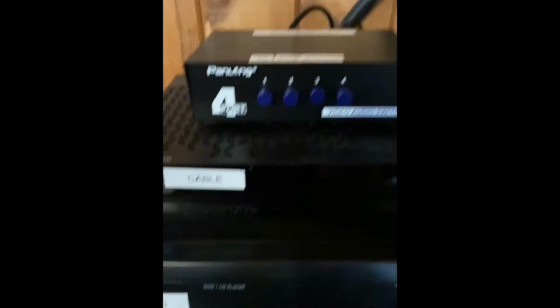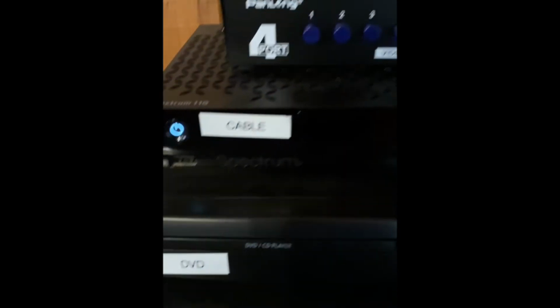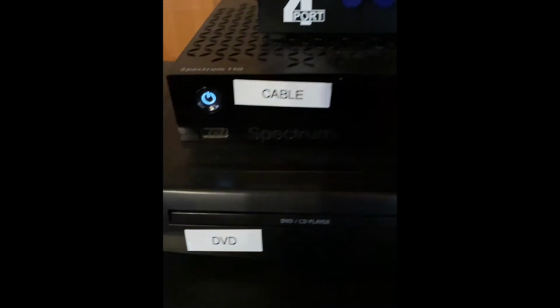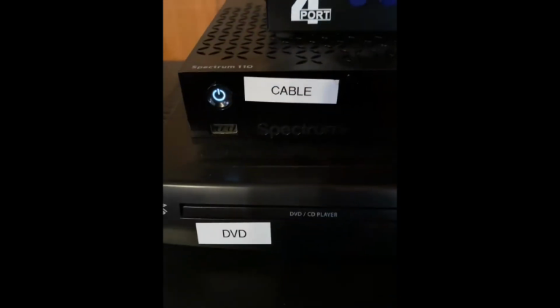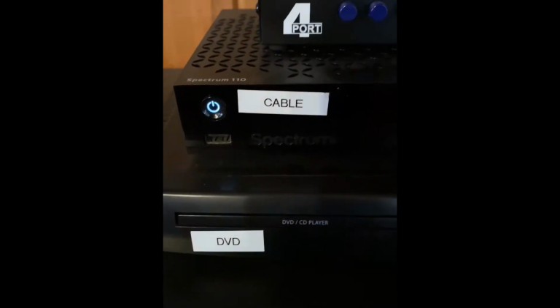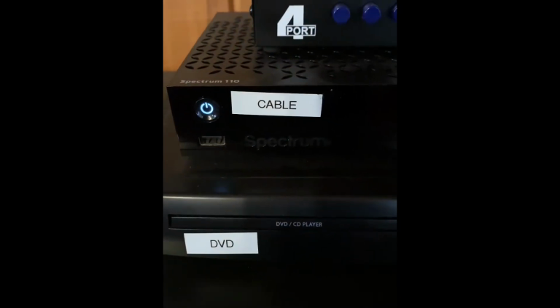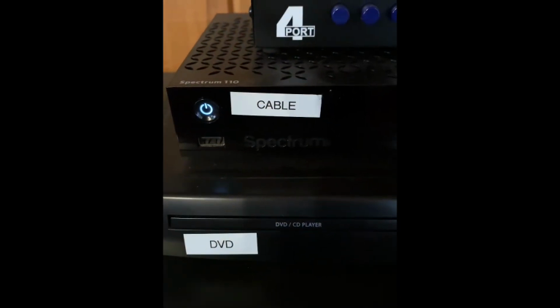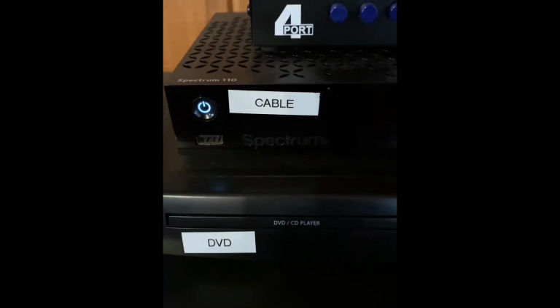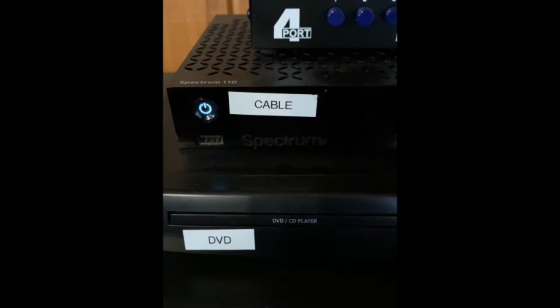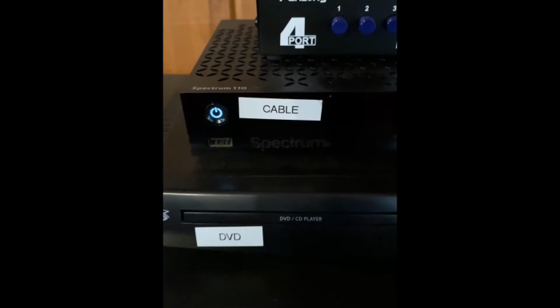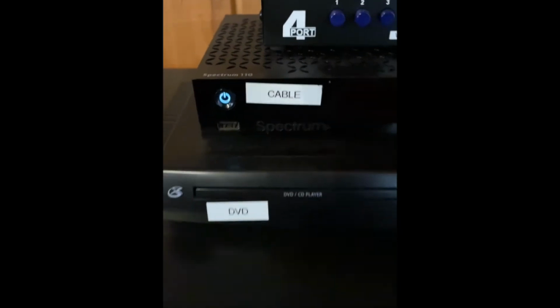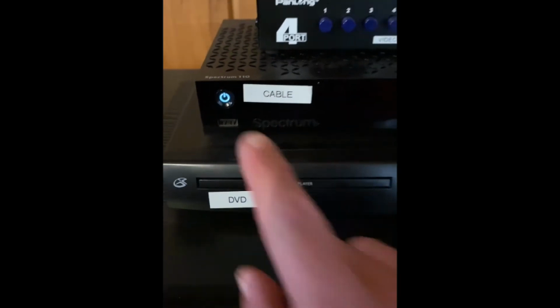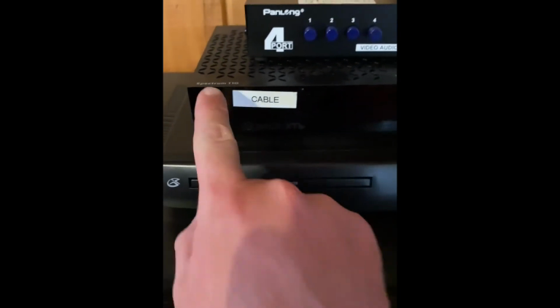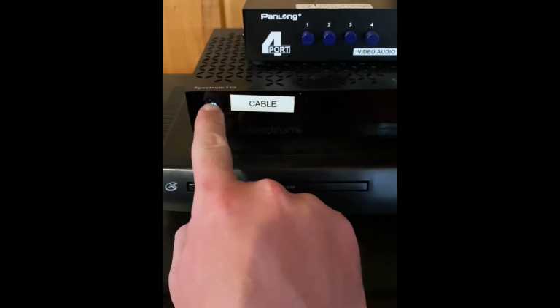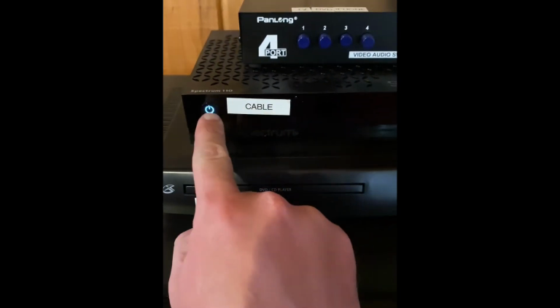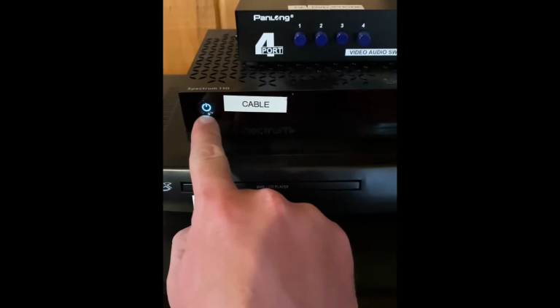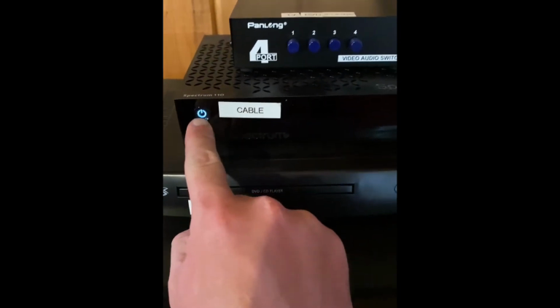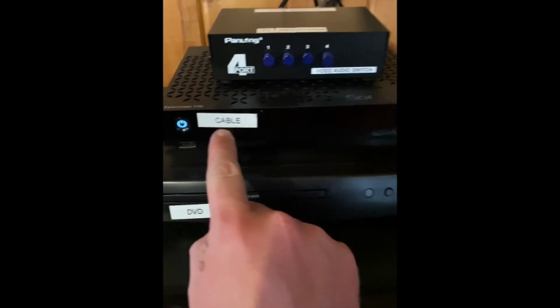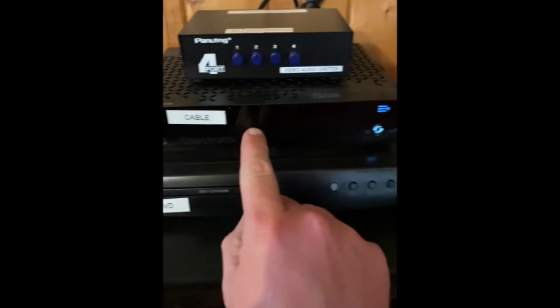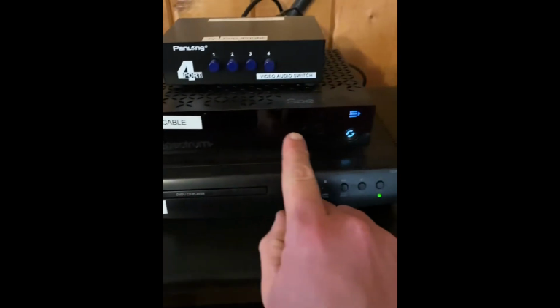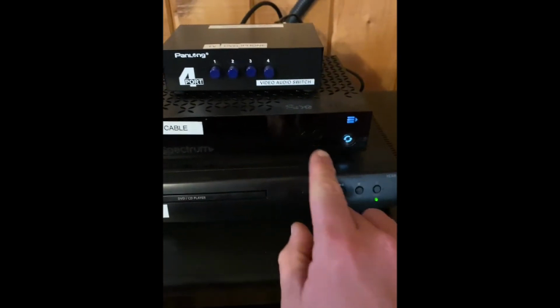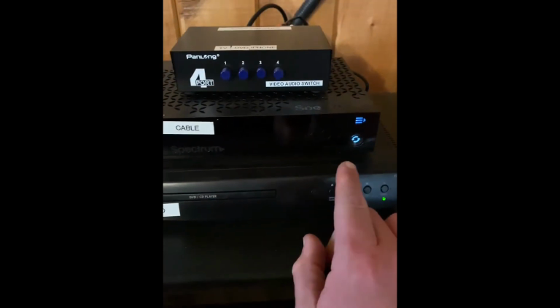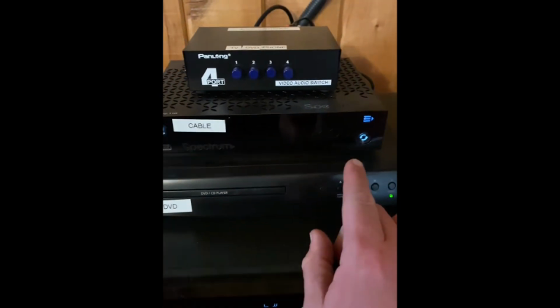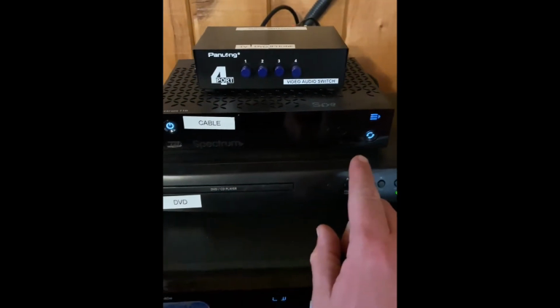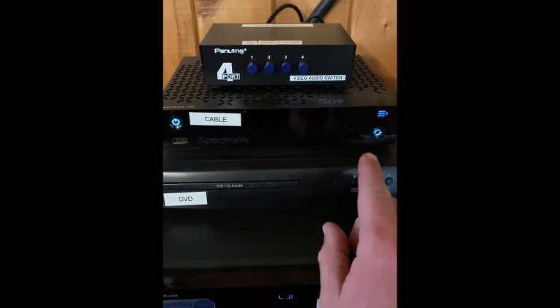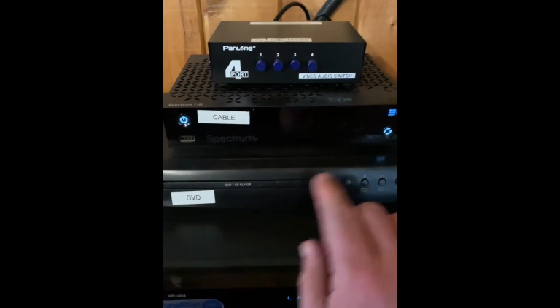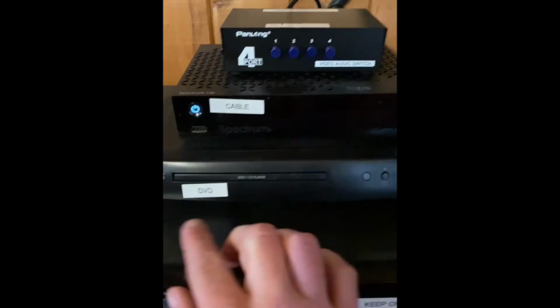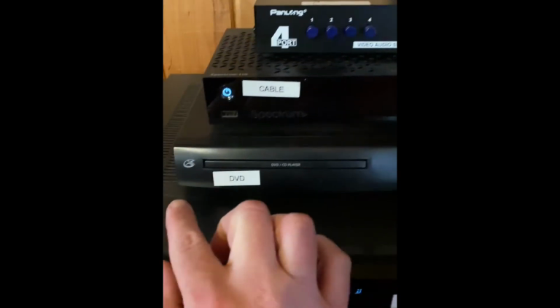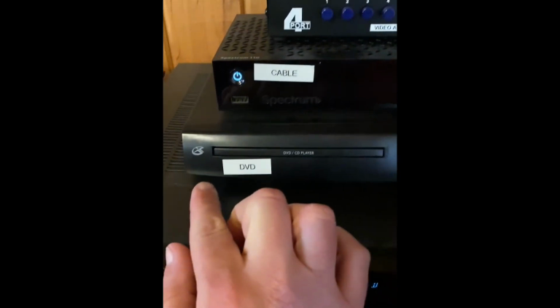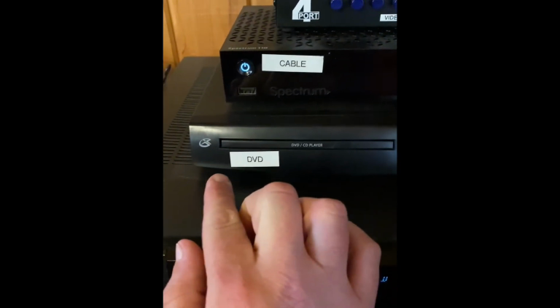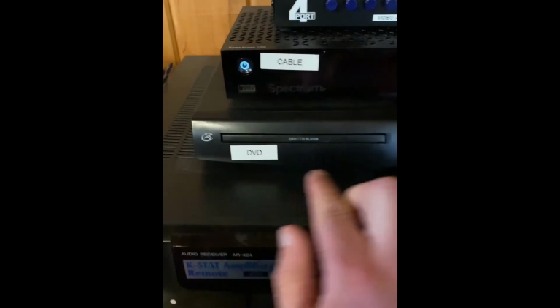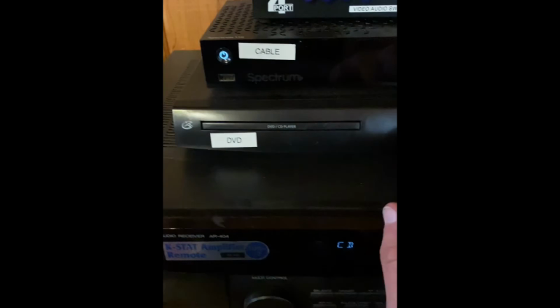This is the cable box — it would have to be on for you to get power to the cable box. Same with the DVD player.